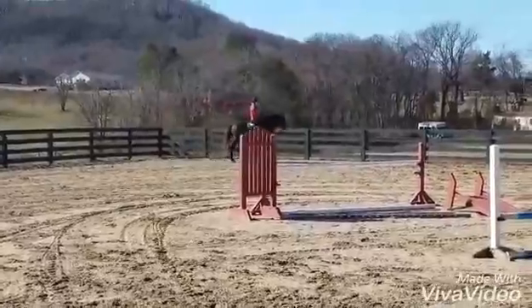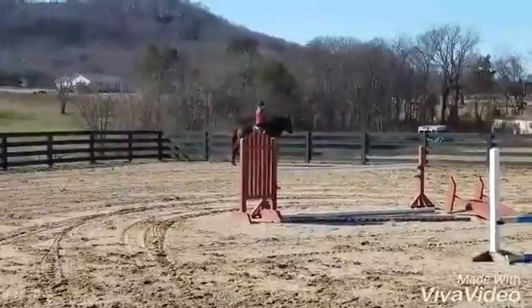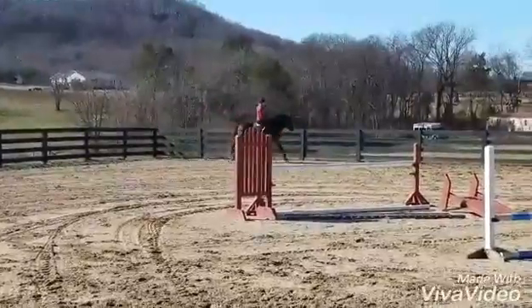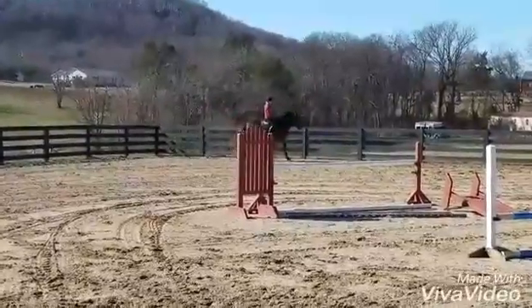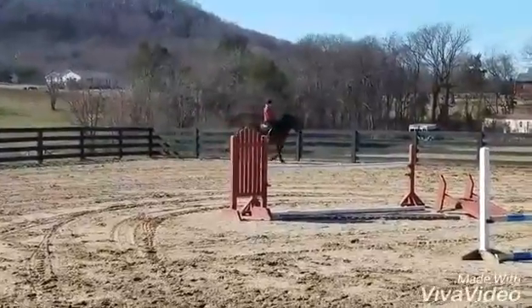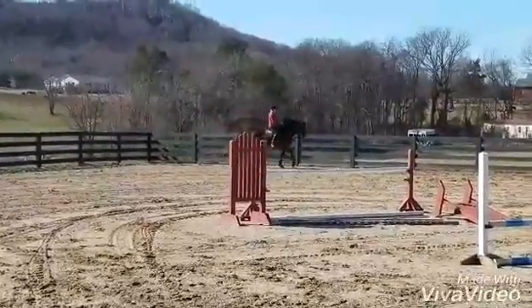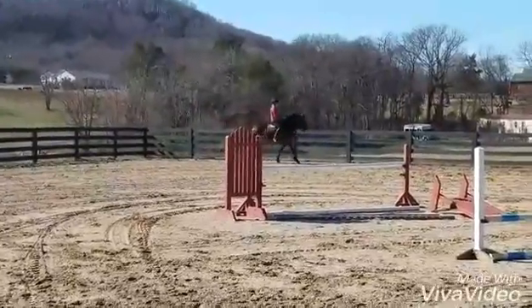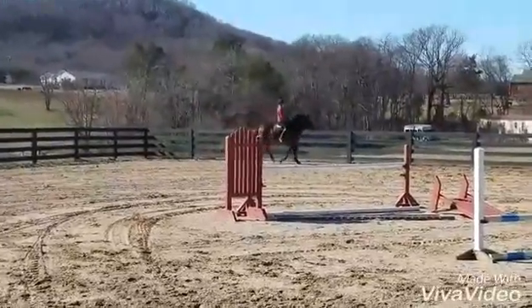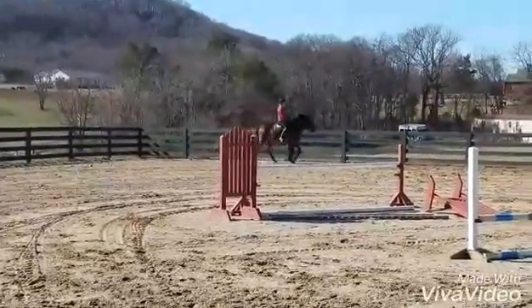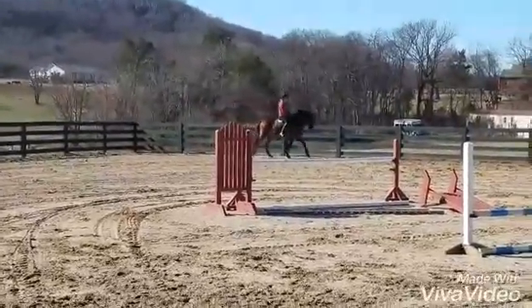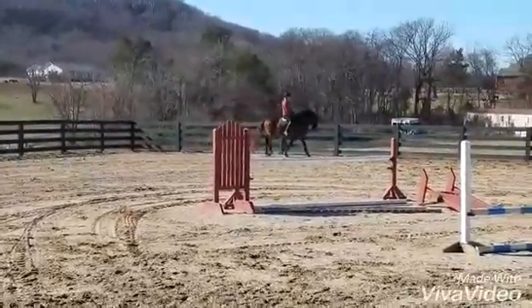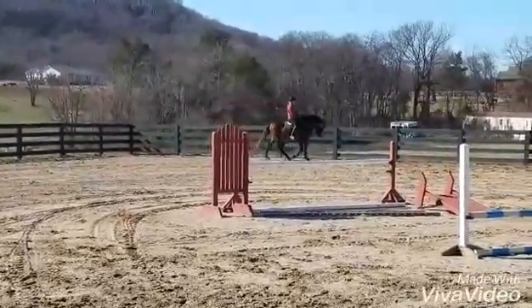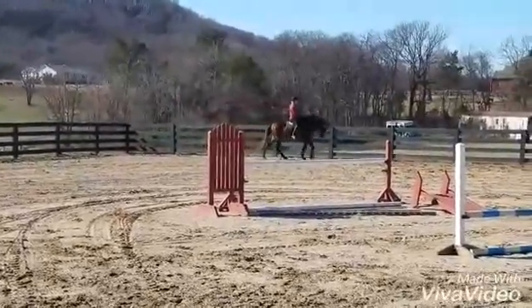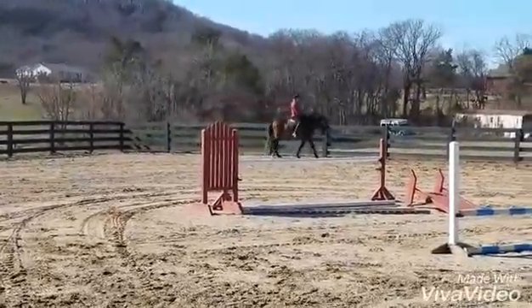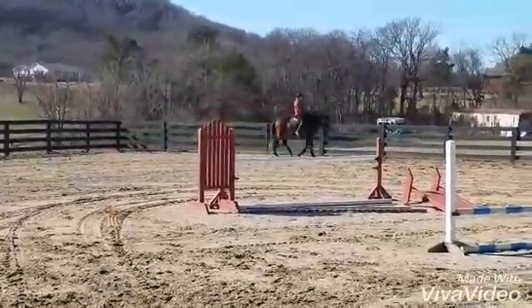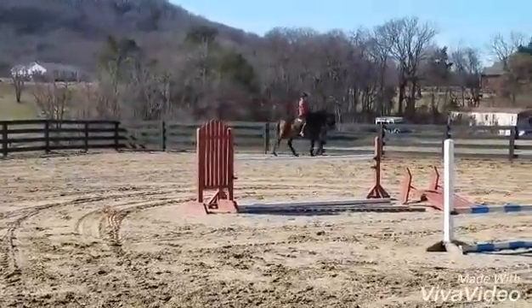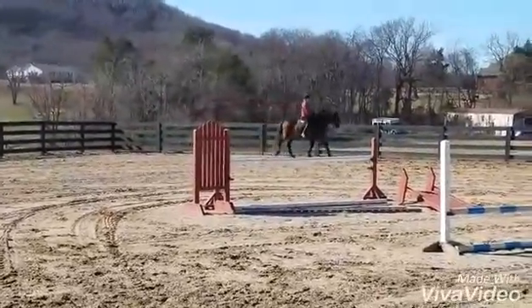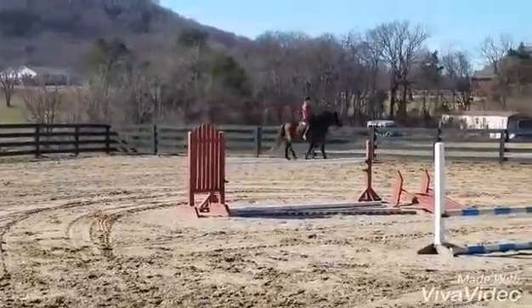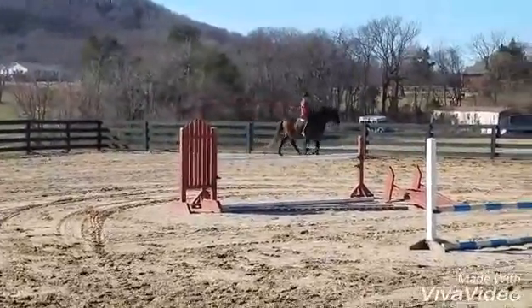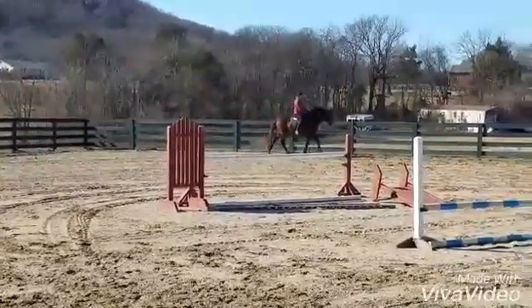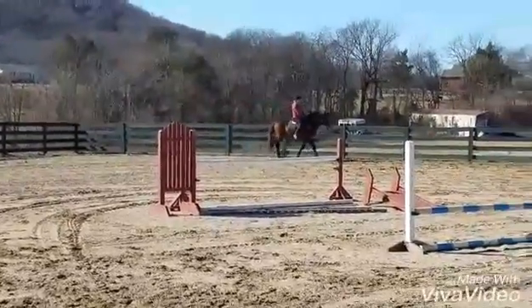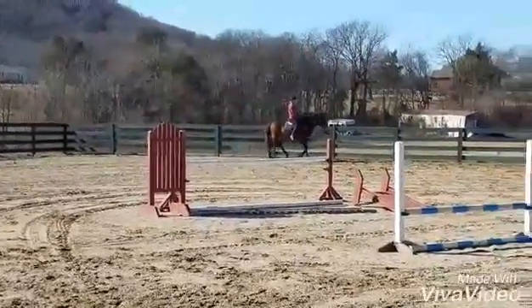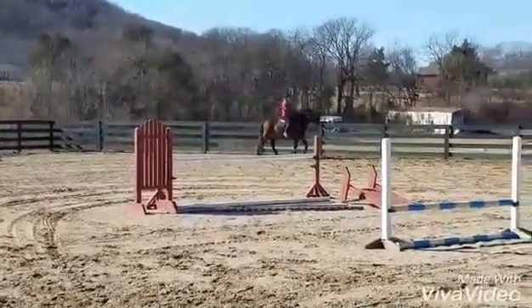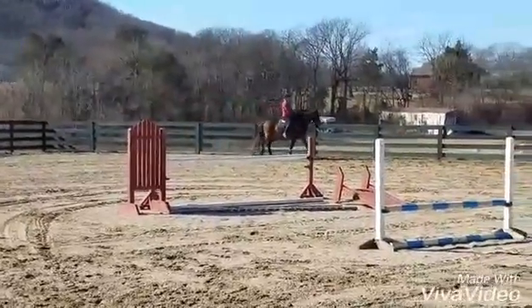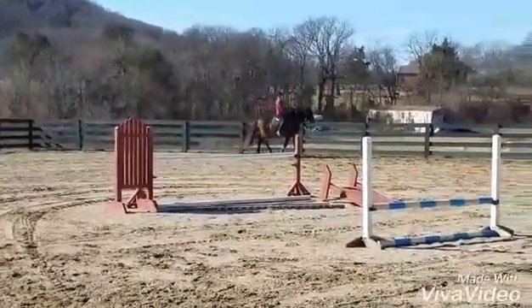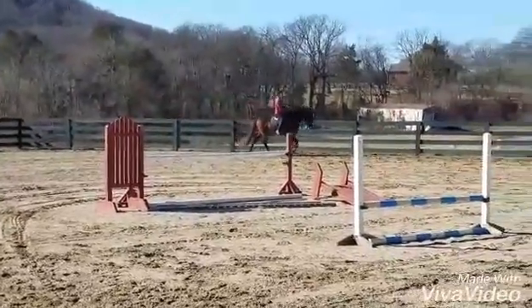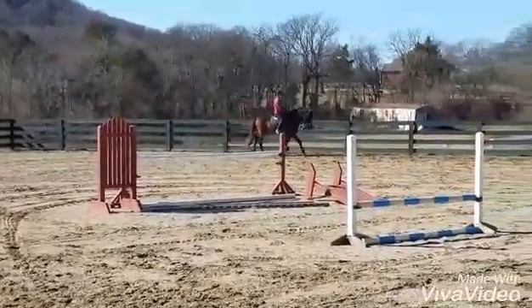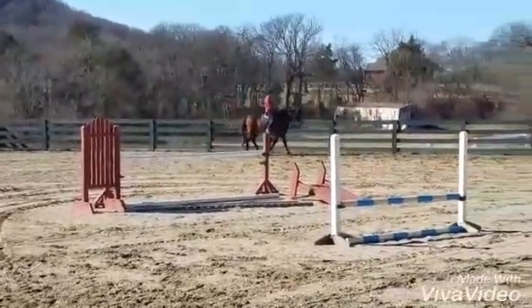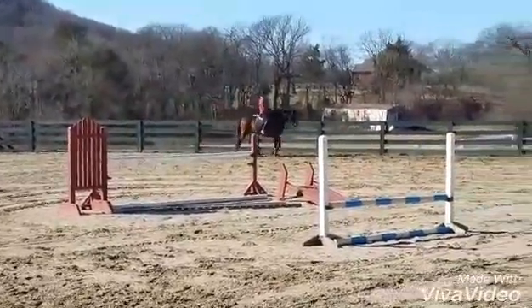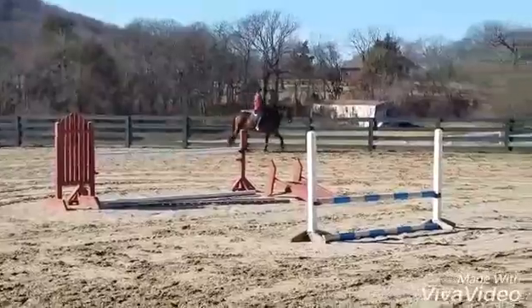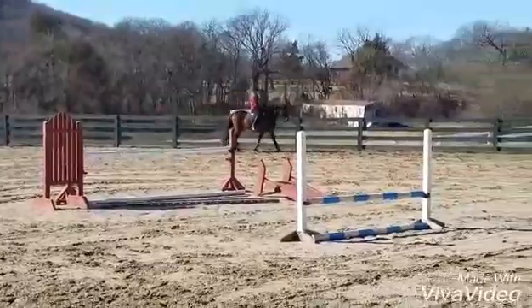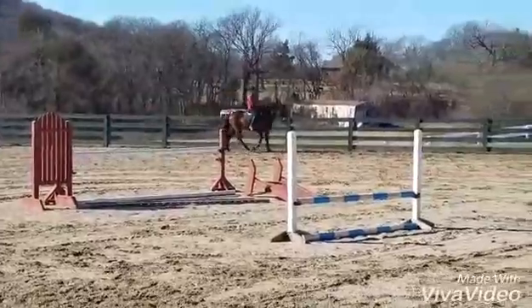Keep the walk forward, don't compress it back. Keep it forward and roll up into the trot.